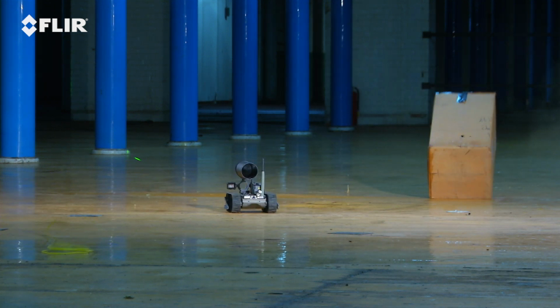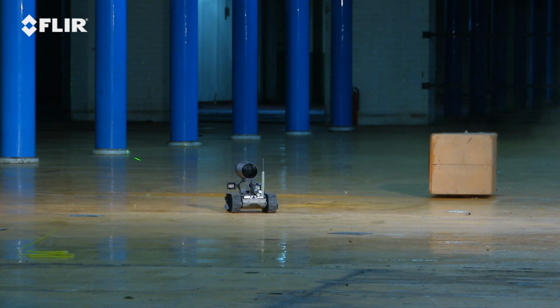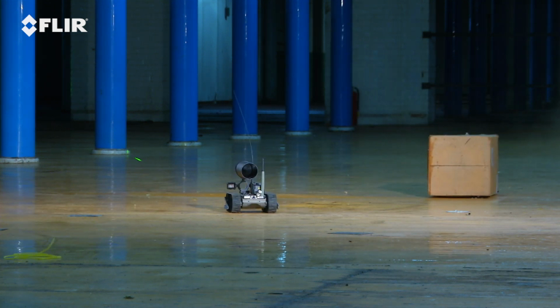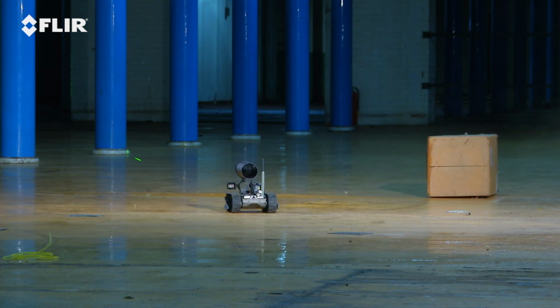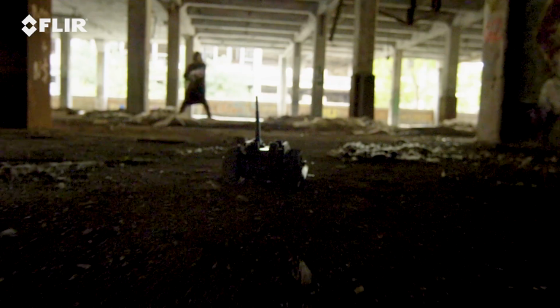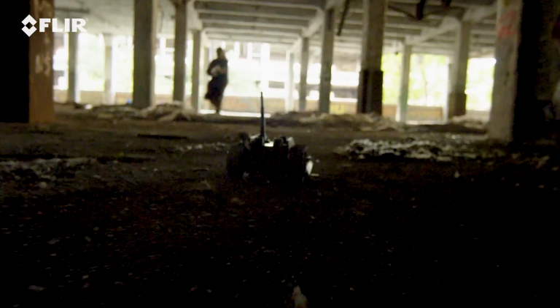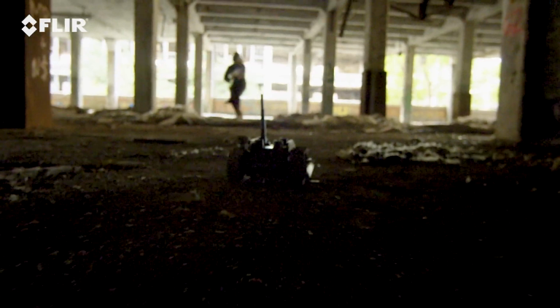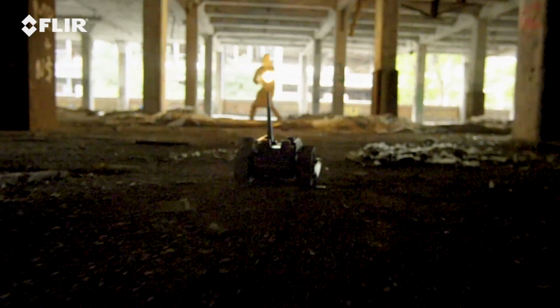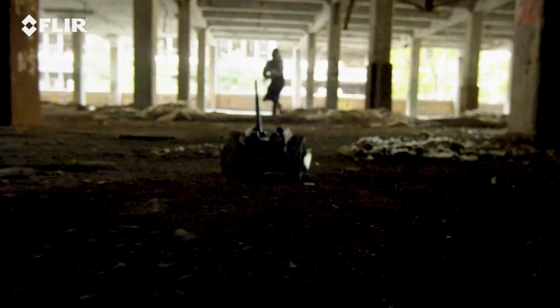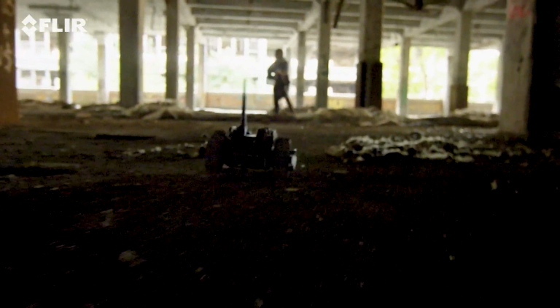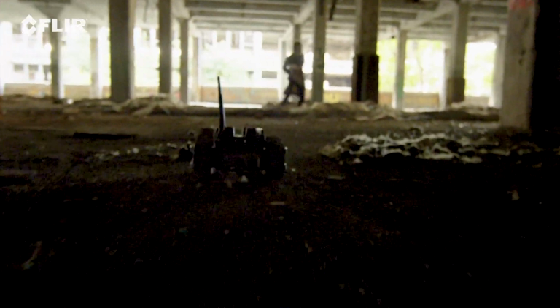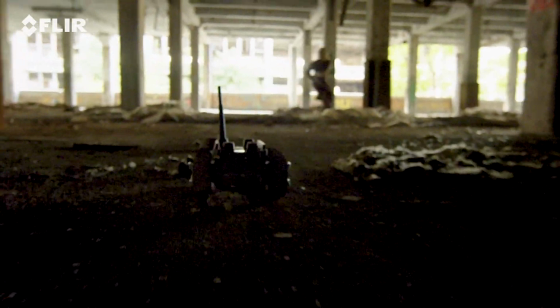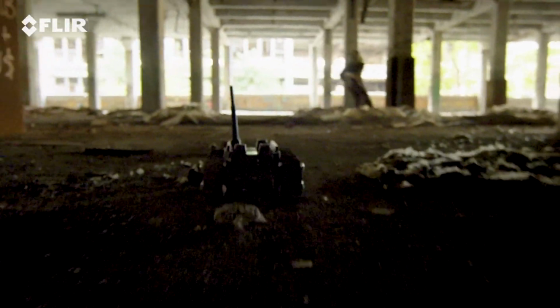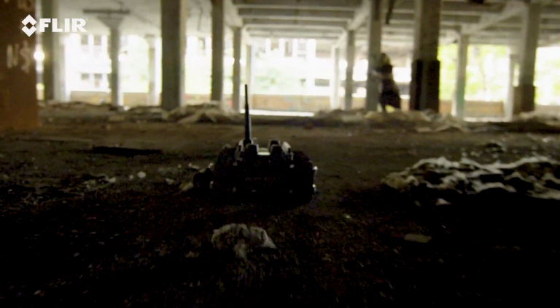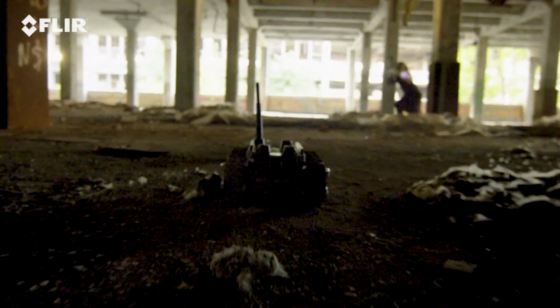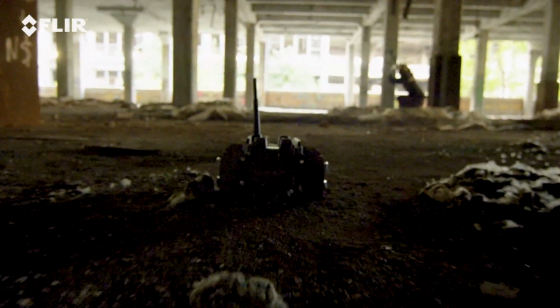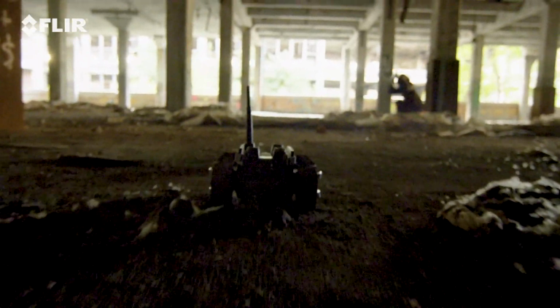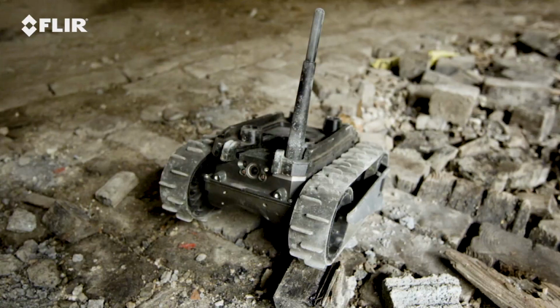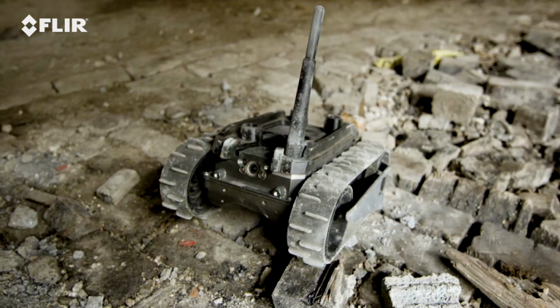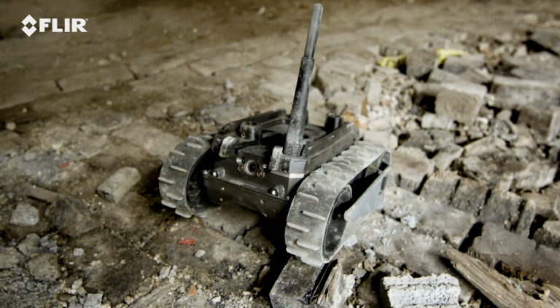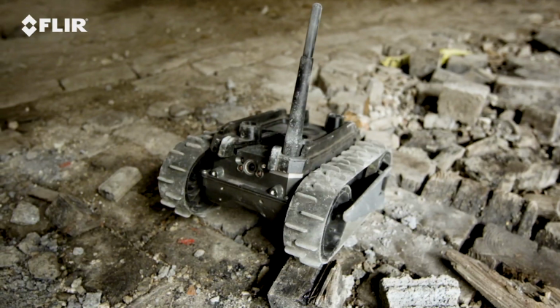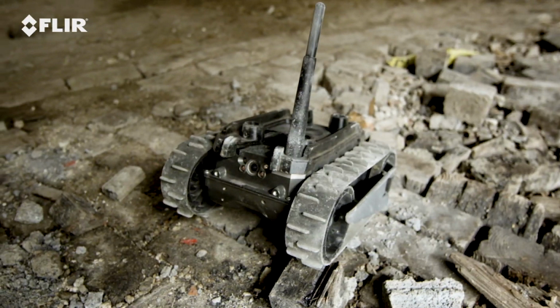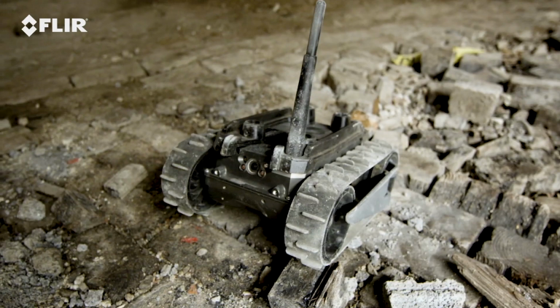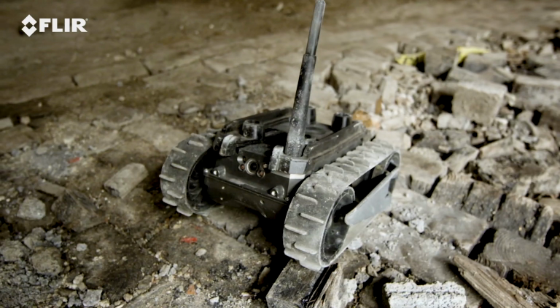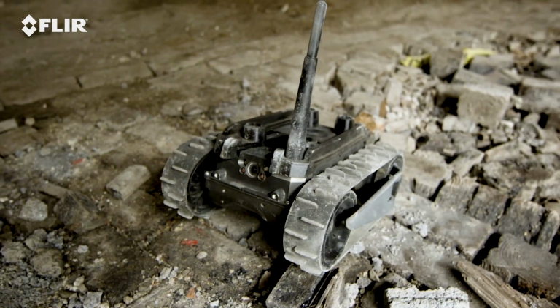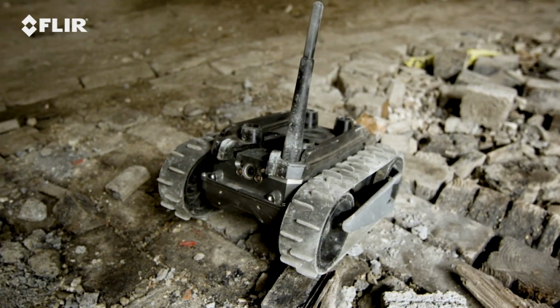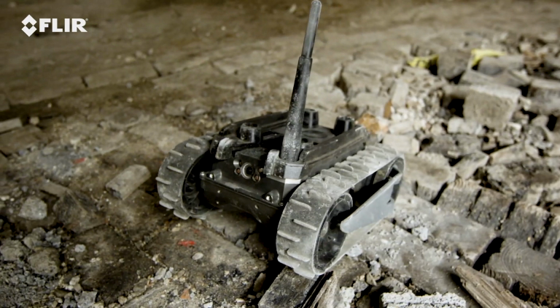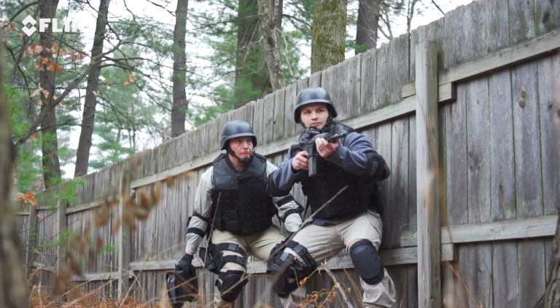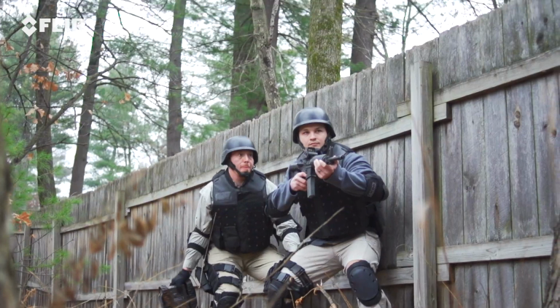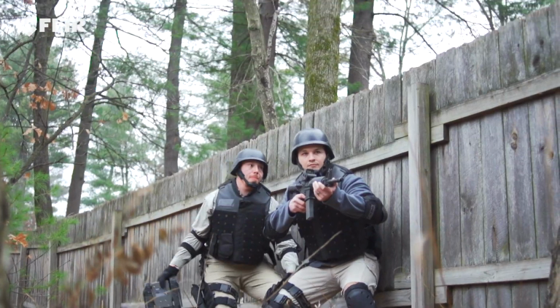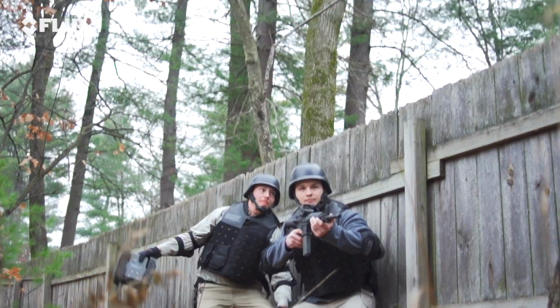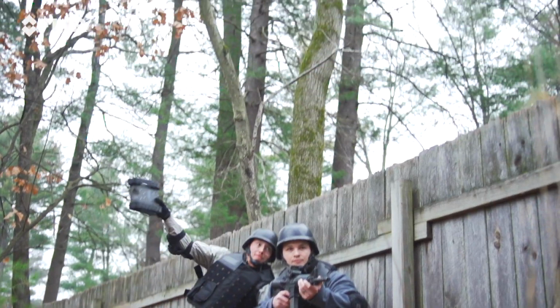Get immediate situational awareness with First Look, the small, light, throwable robot.